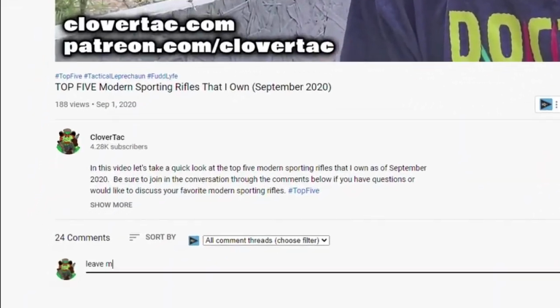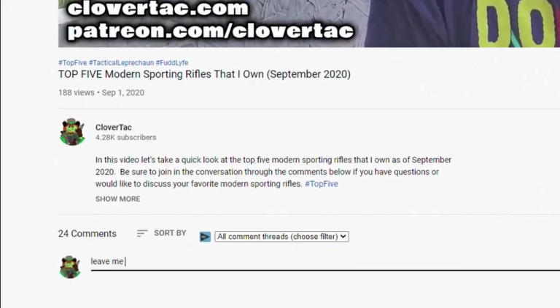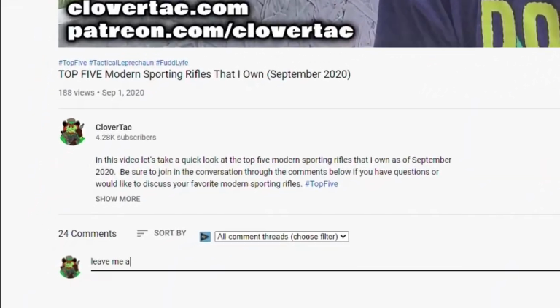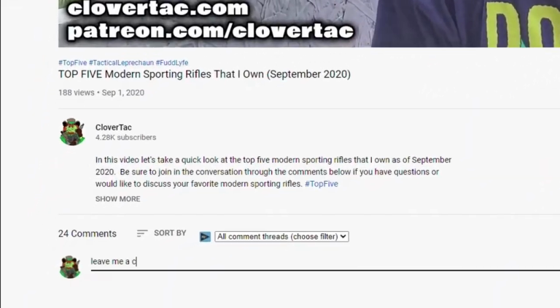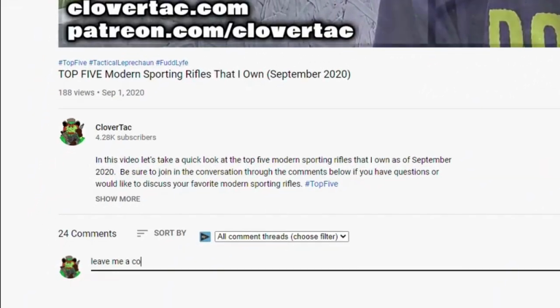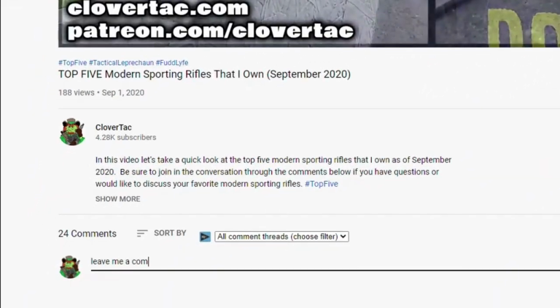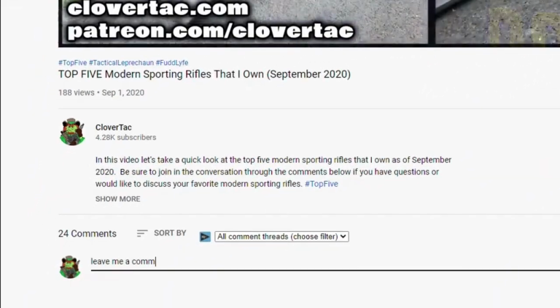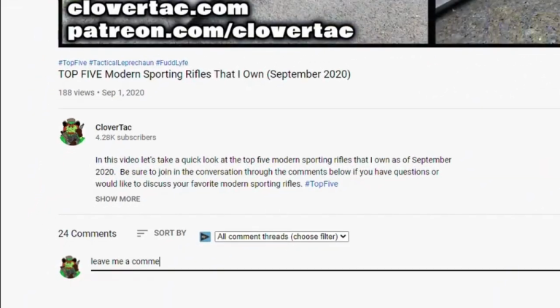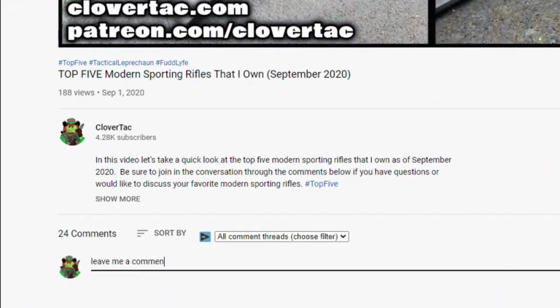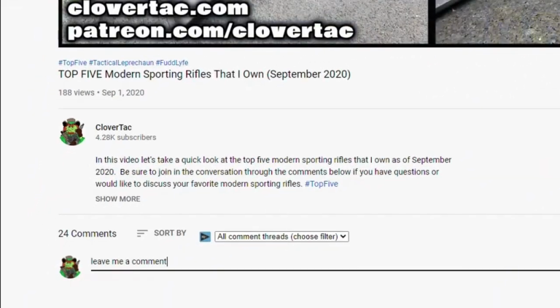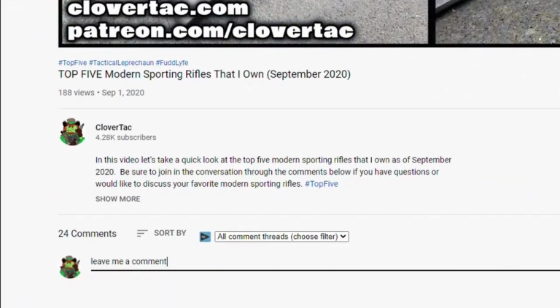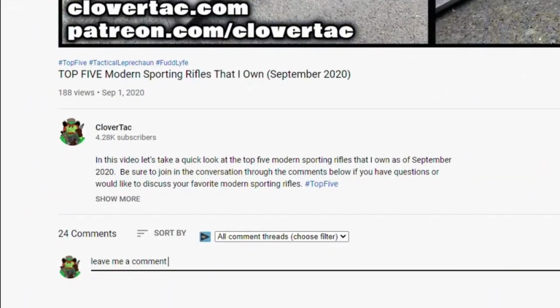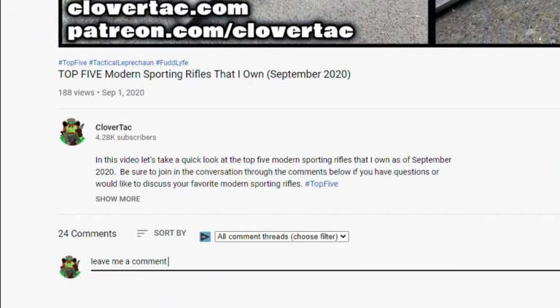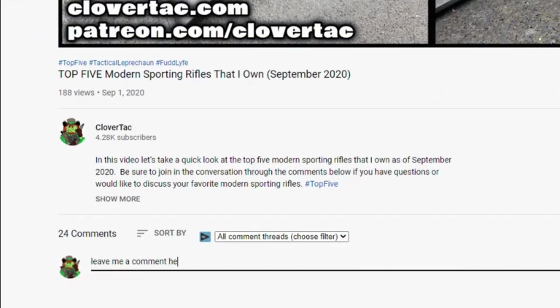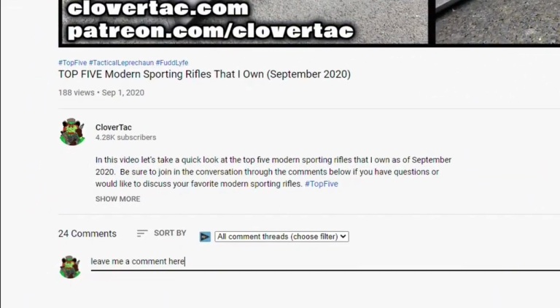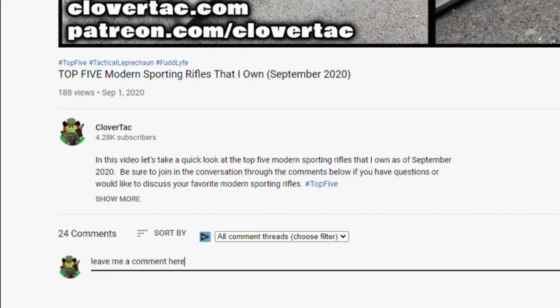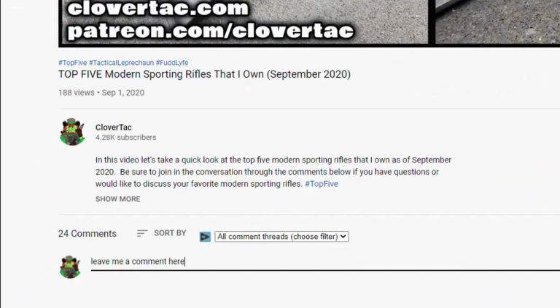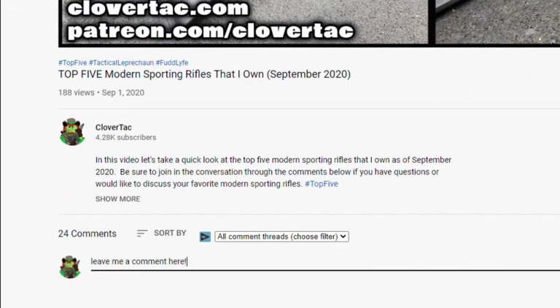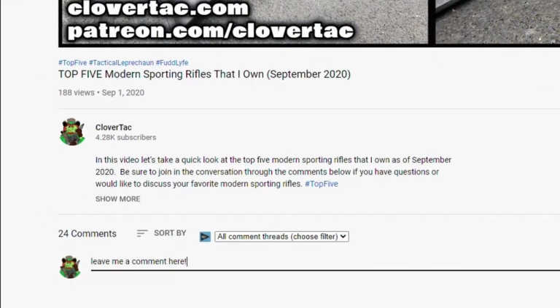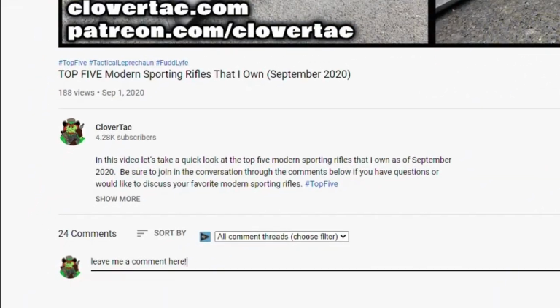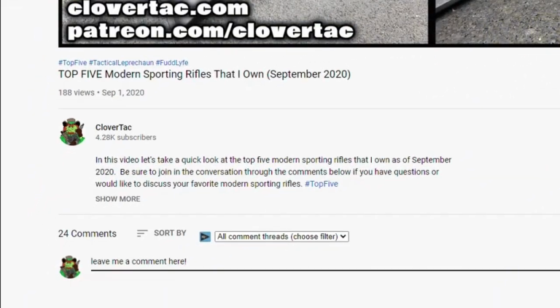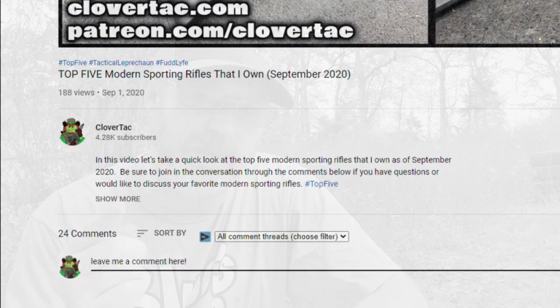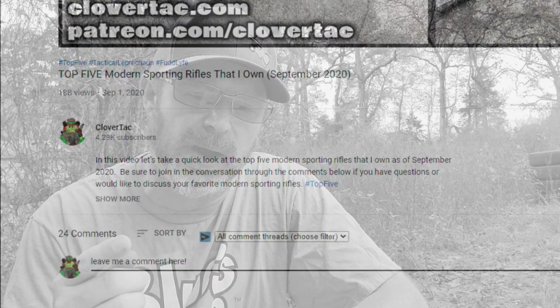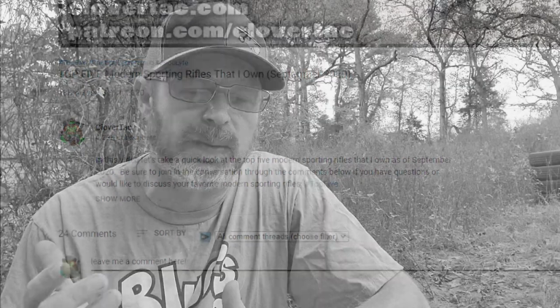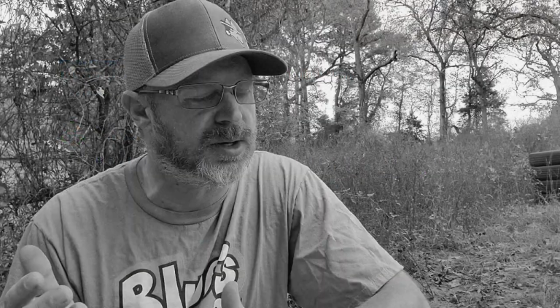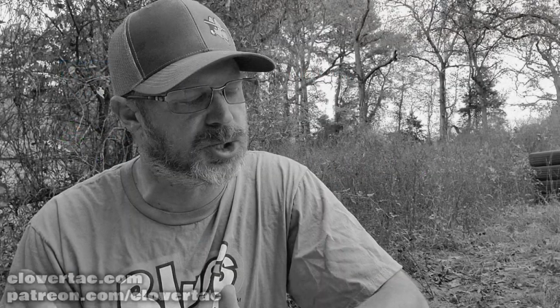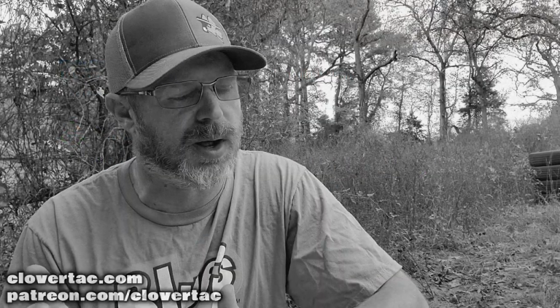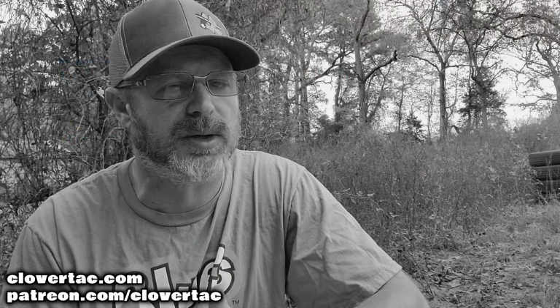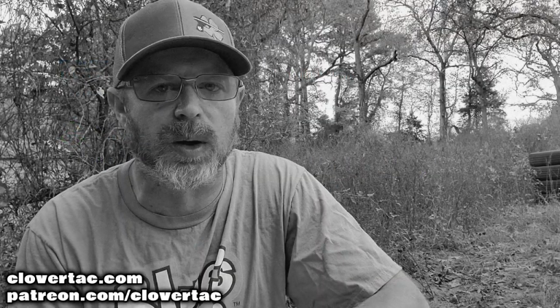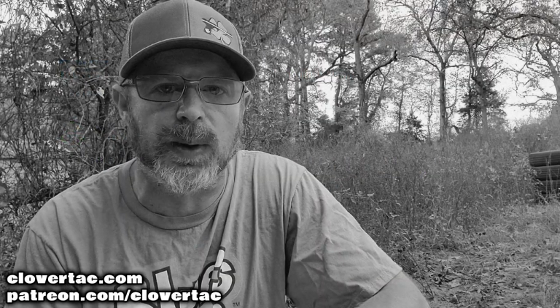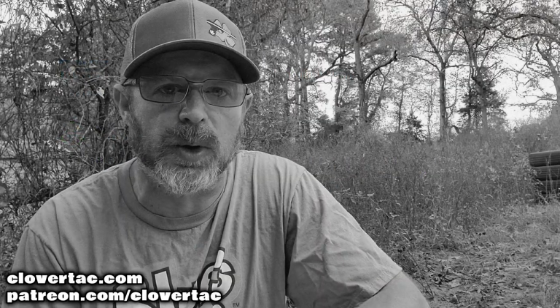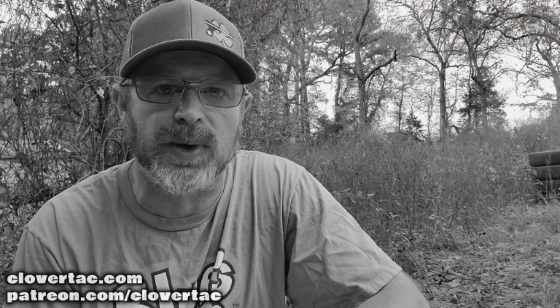Before we get to my number one pick, a question of the day — jump down in the comments below and let us know: what is your favorite Sean Connery movie?